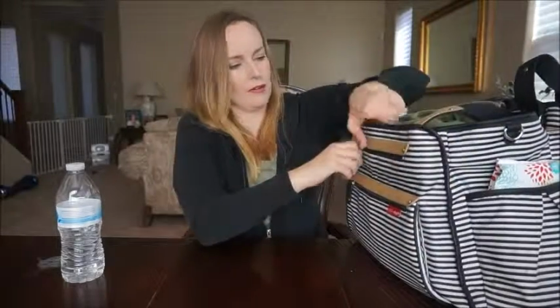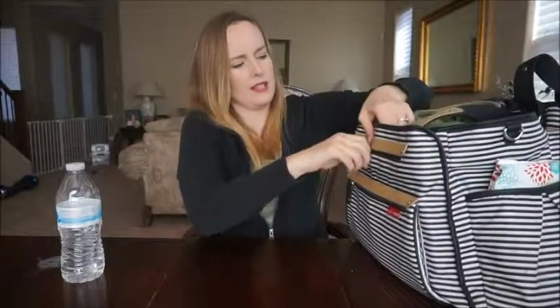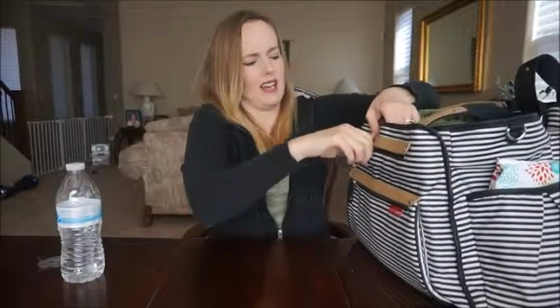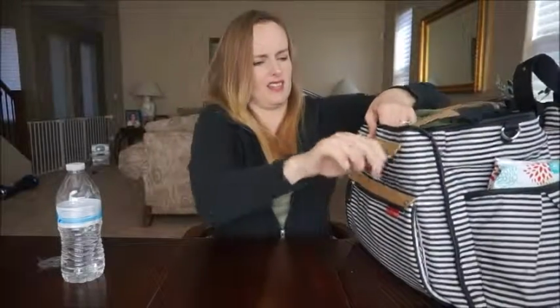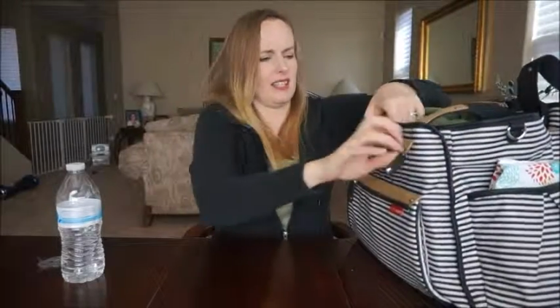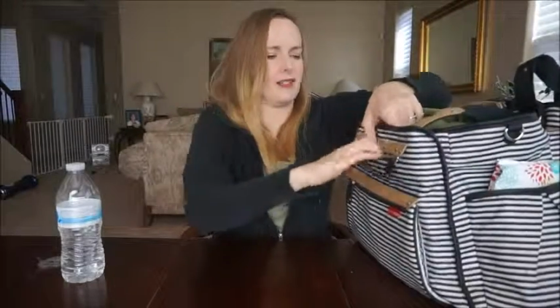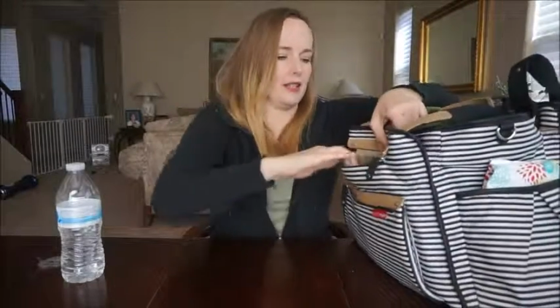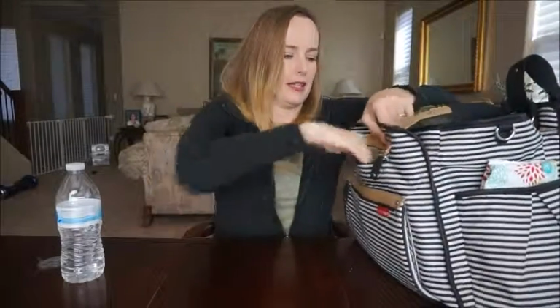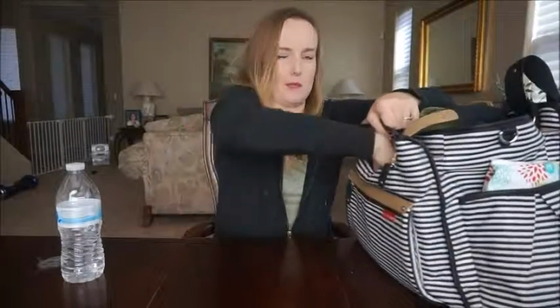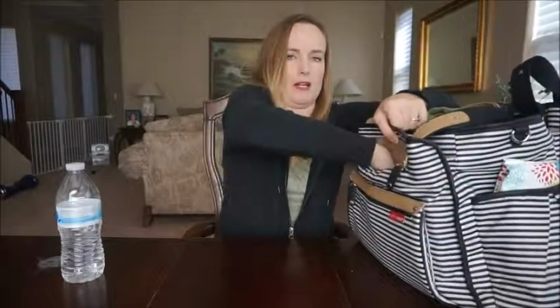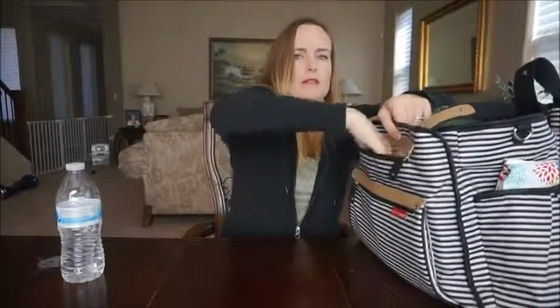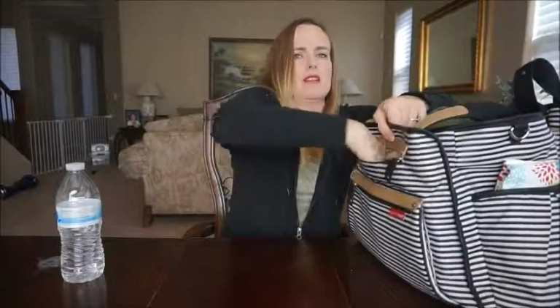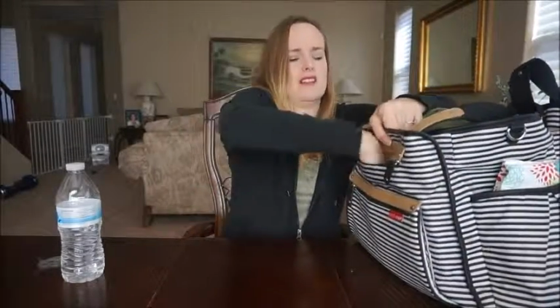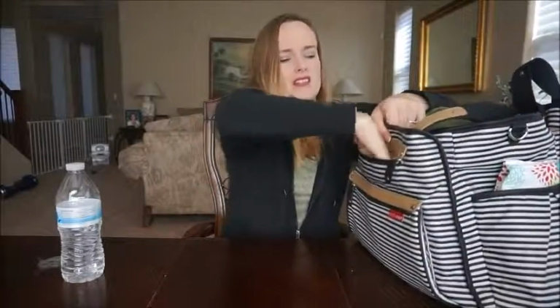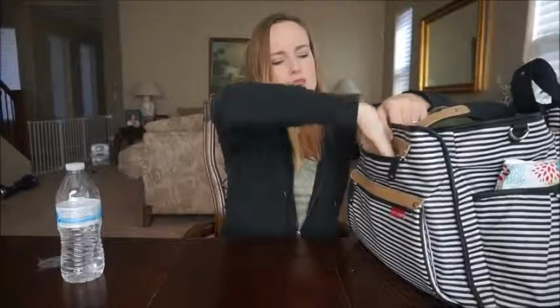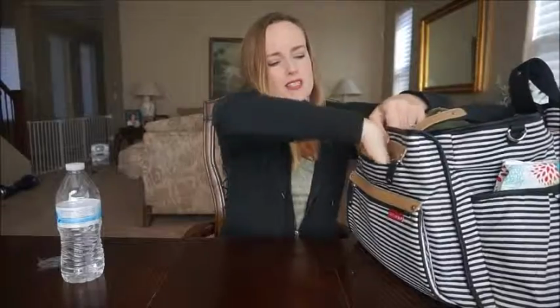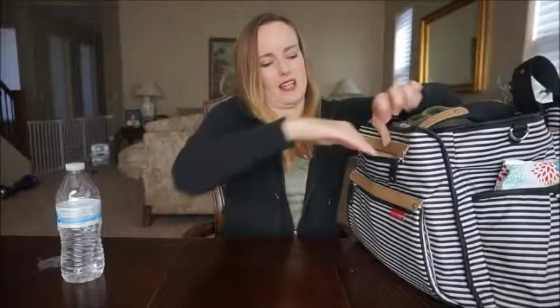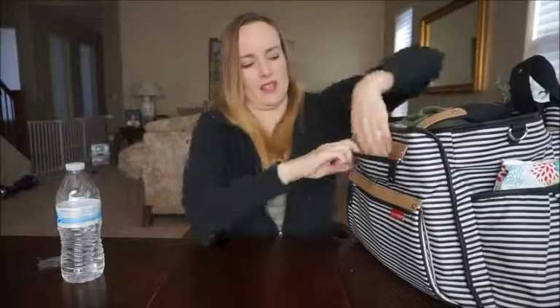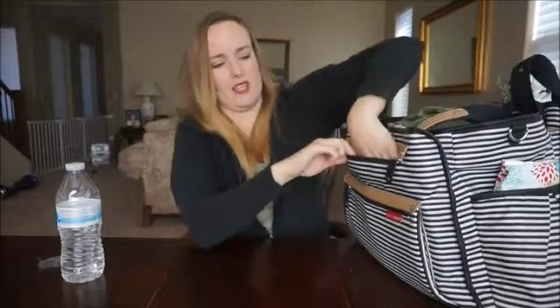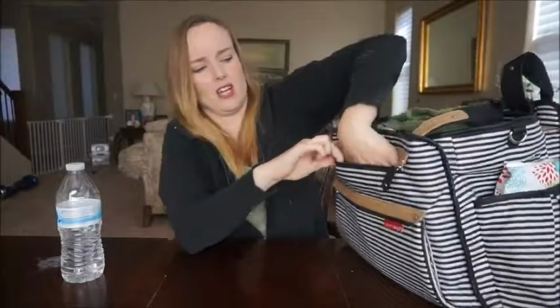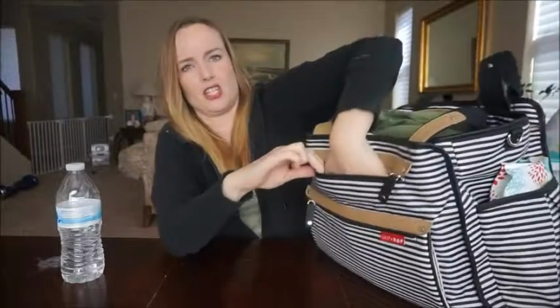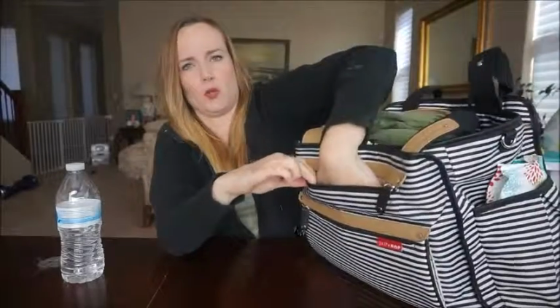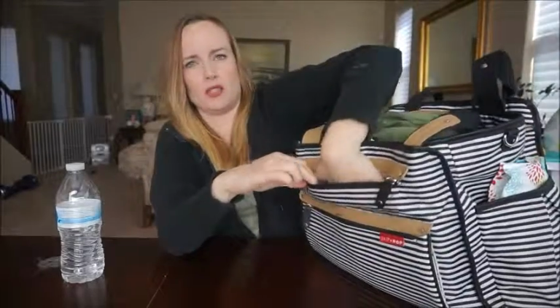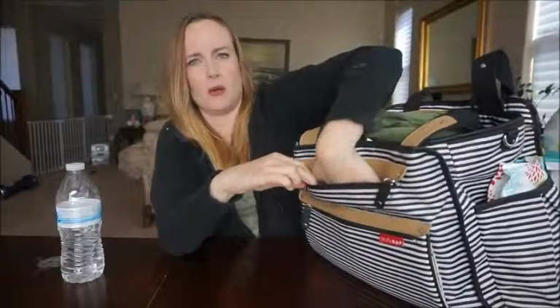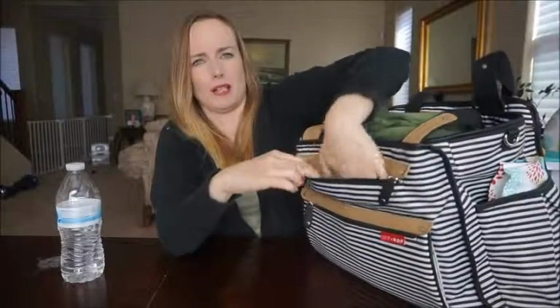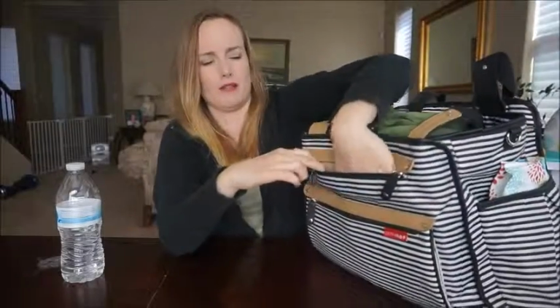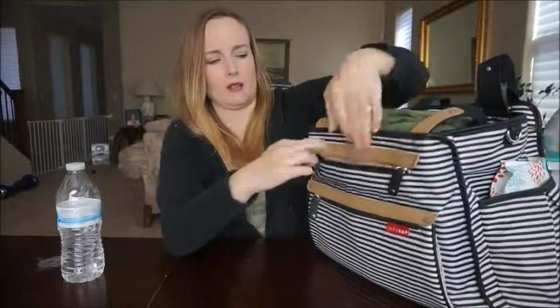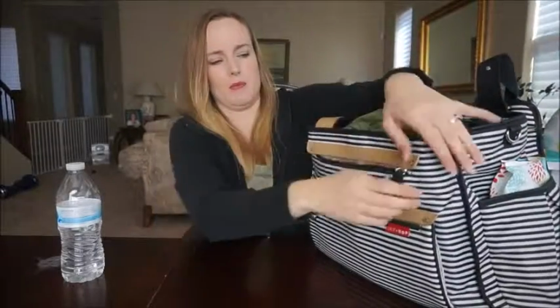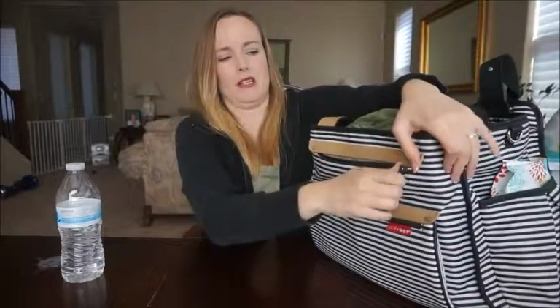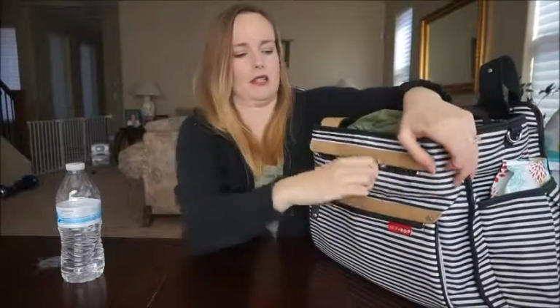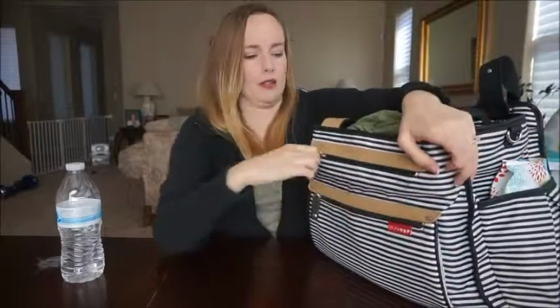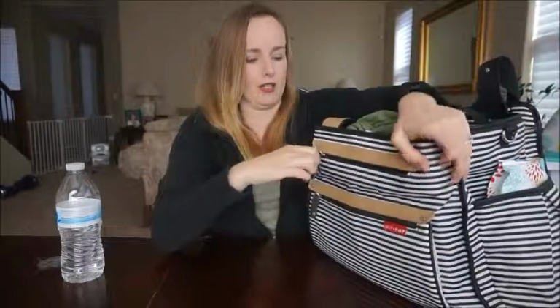I don't have anything in this pocket — it's just a short little pocket and I don't keep anything in there right now.